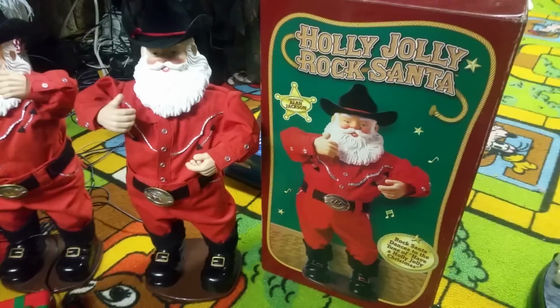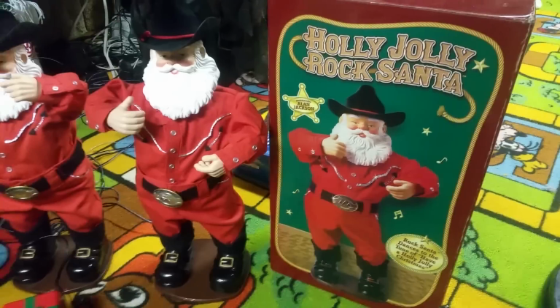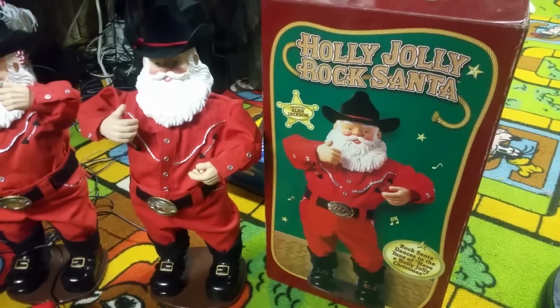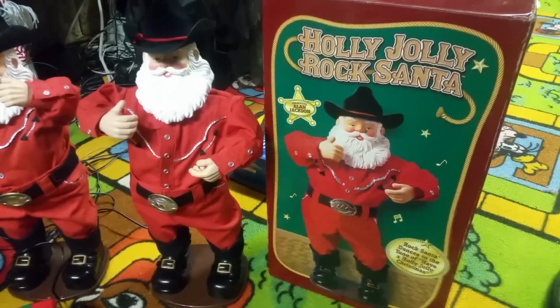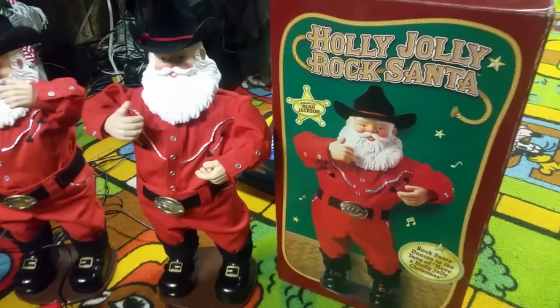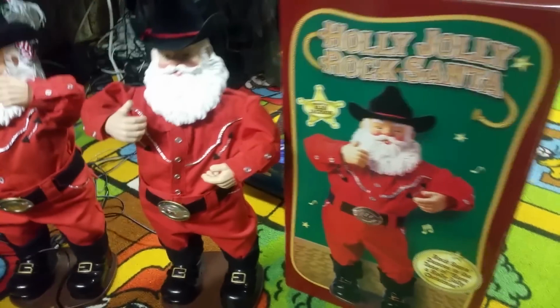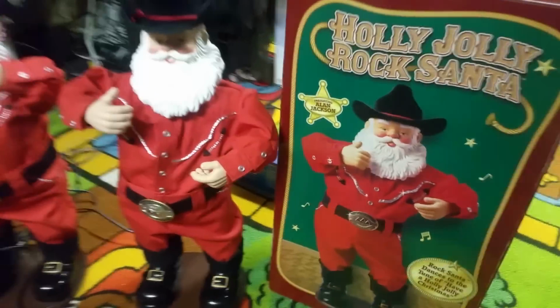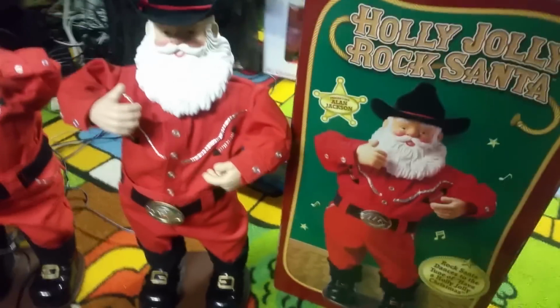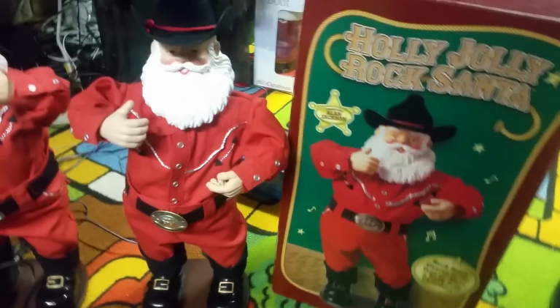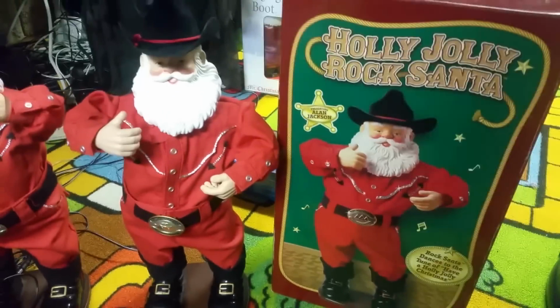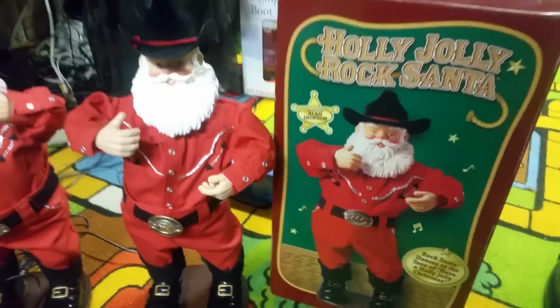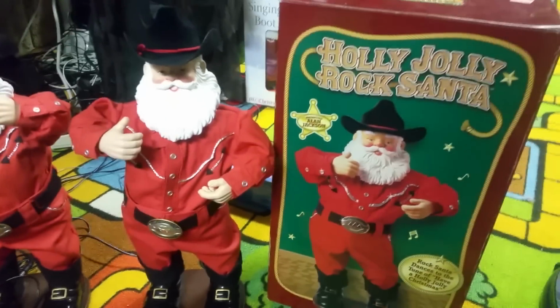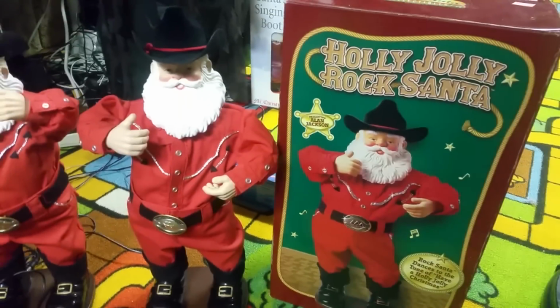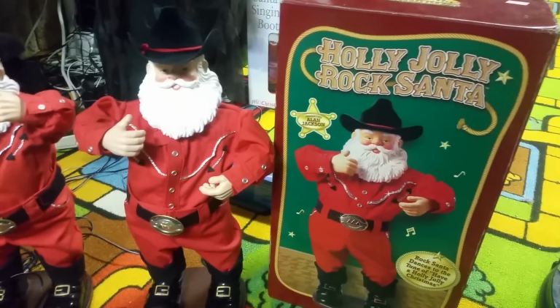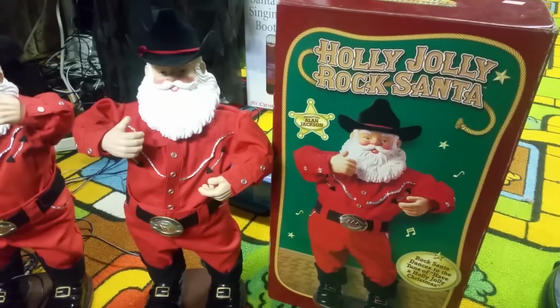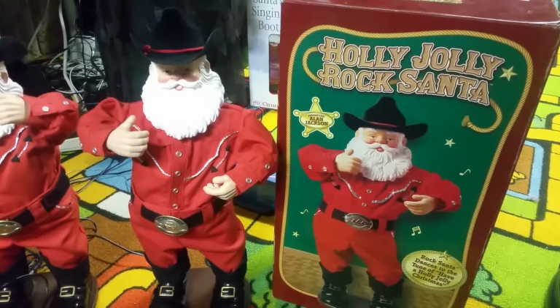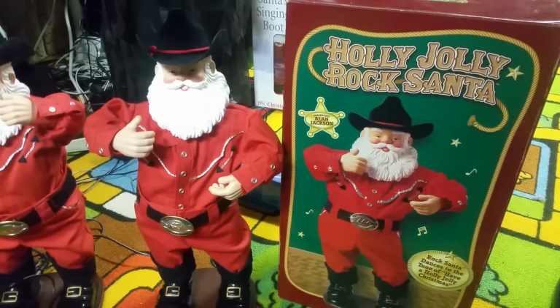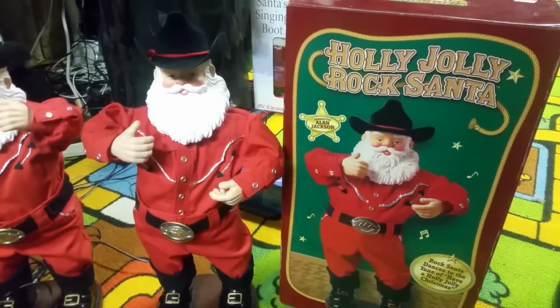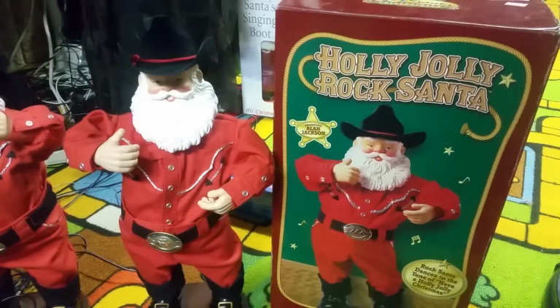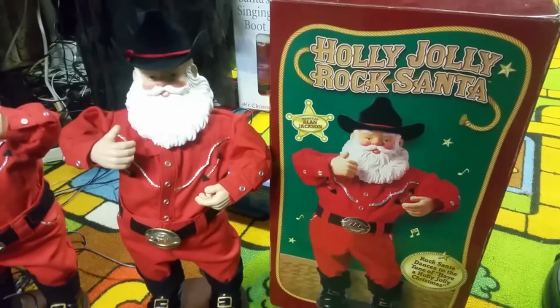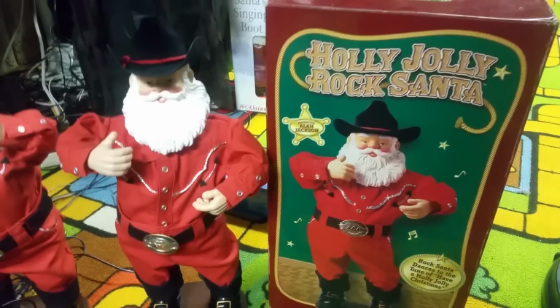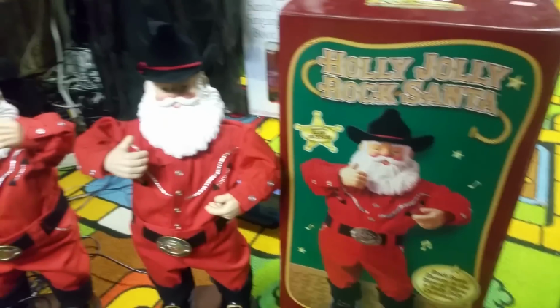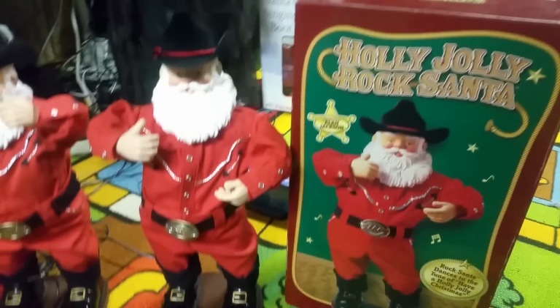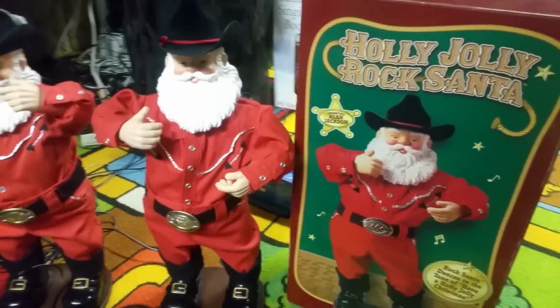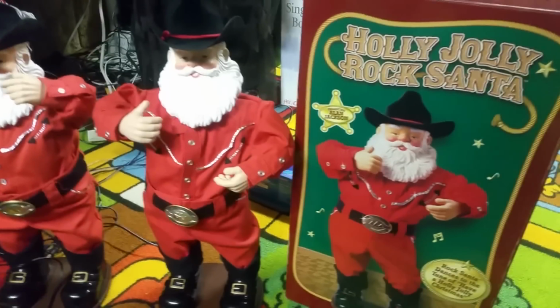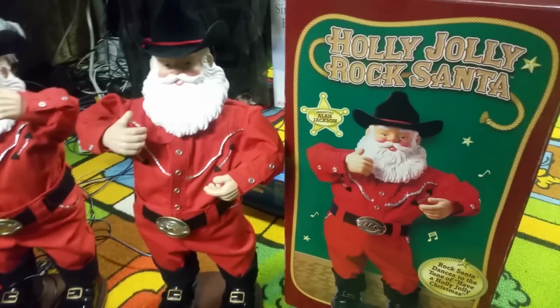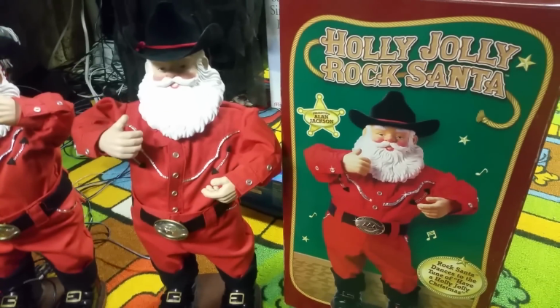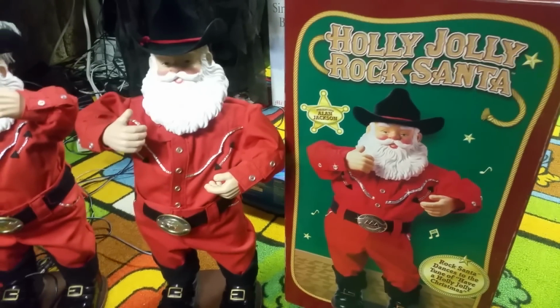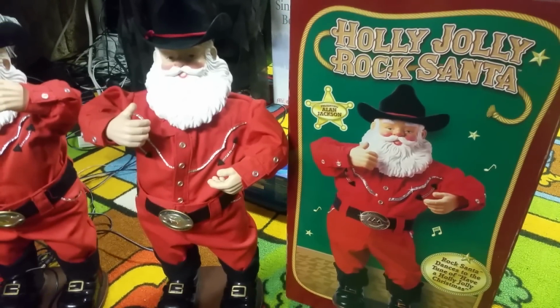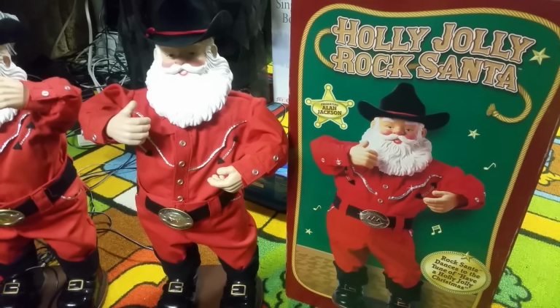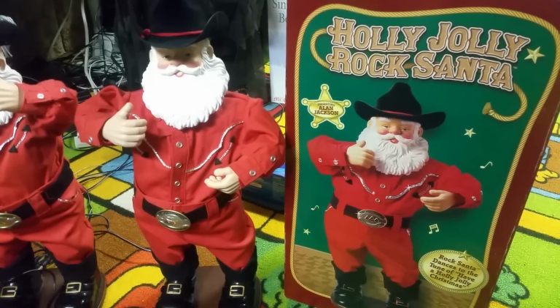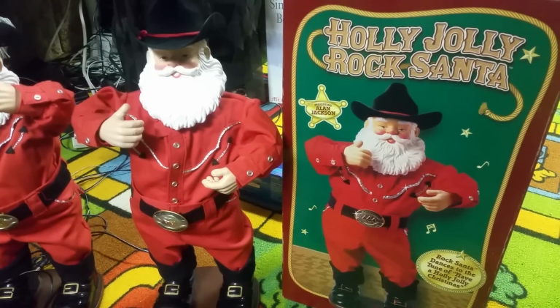Hello everybody, this is Joe Bean Veals on the Jimmy Master Automatronics and this is a video of my second Holly Jolly Roxanna.